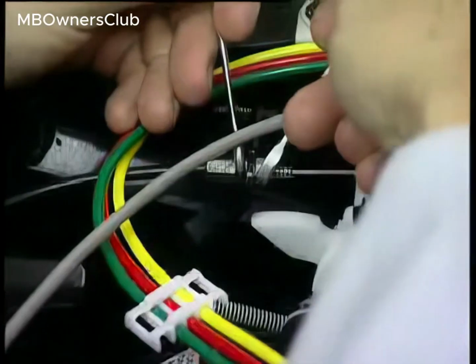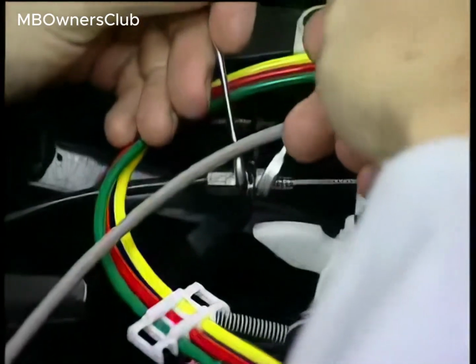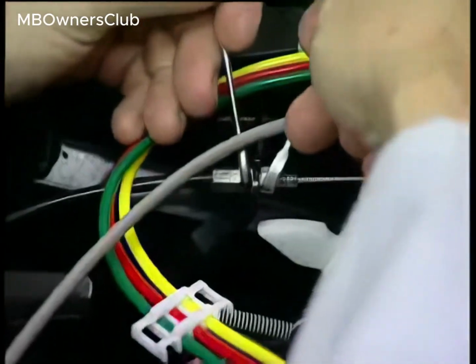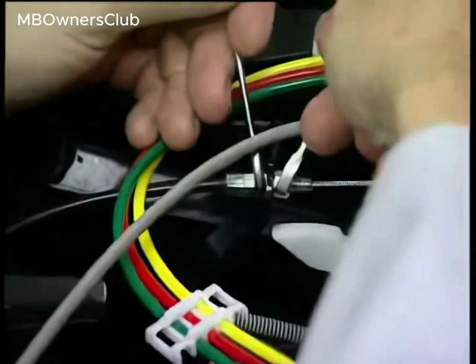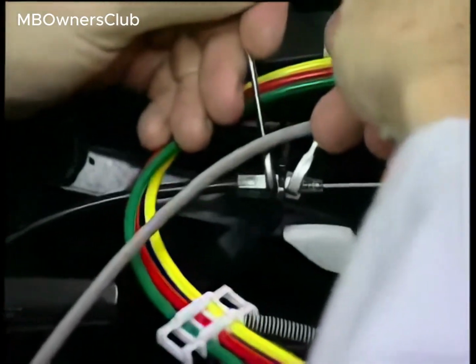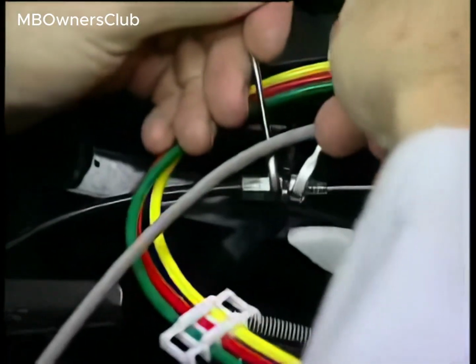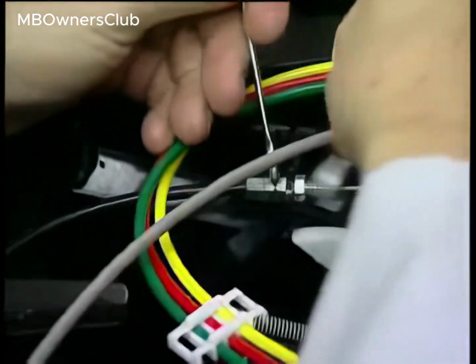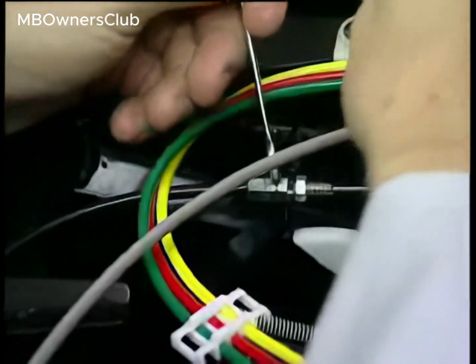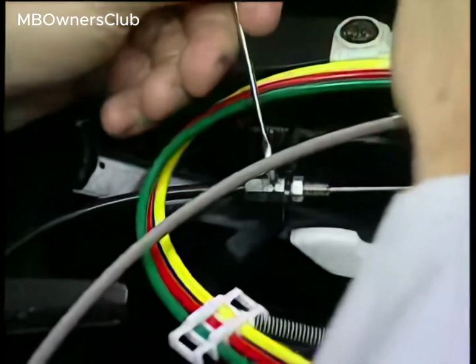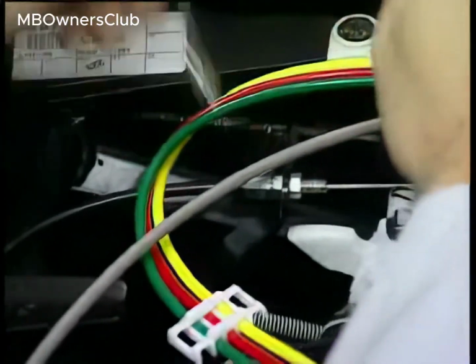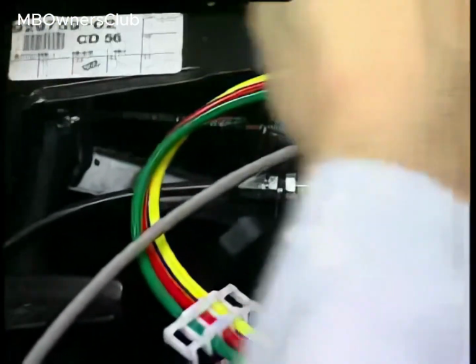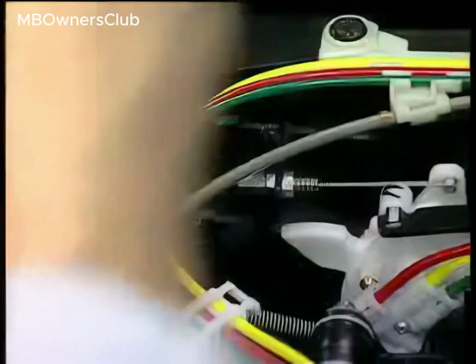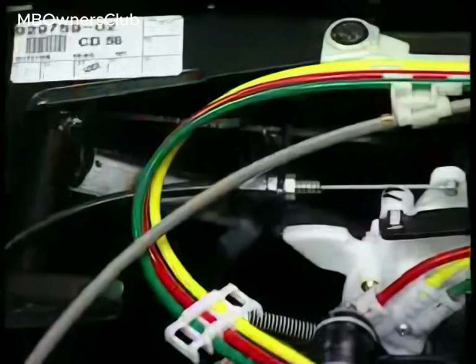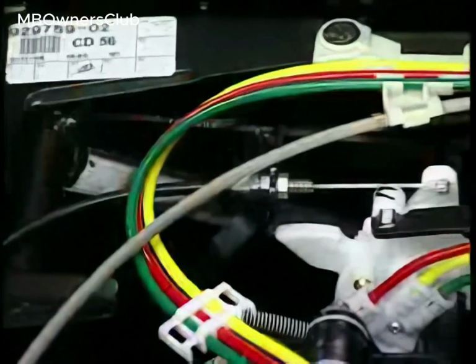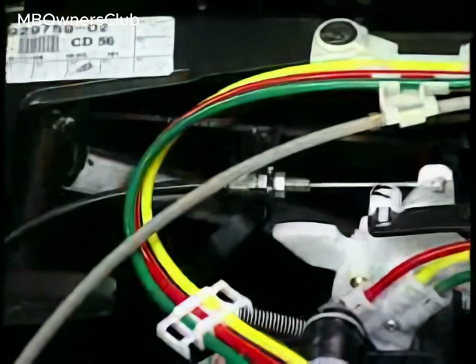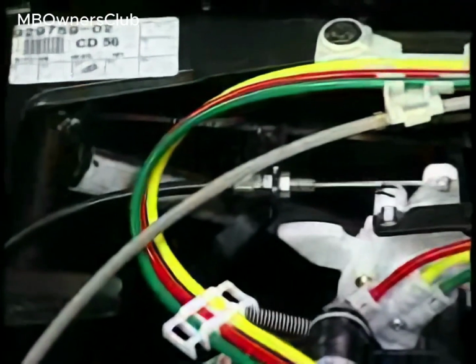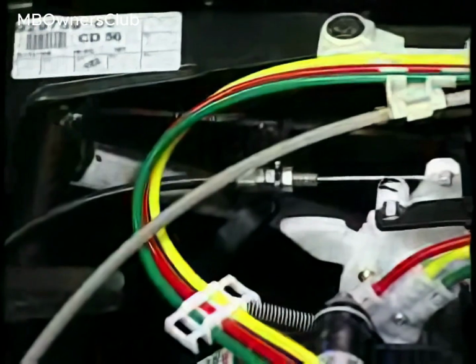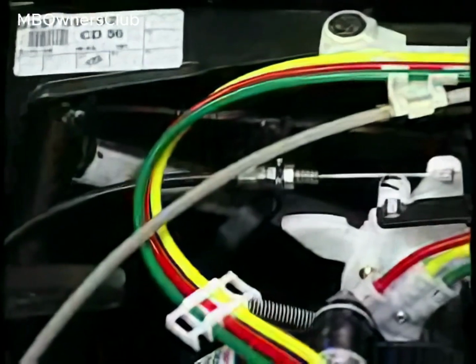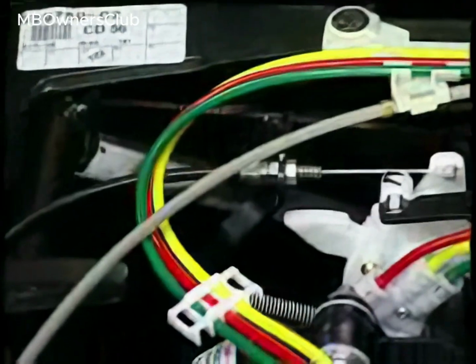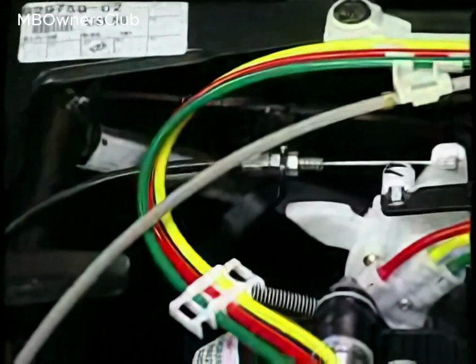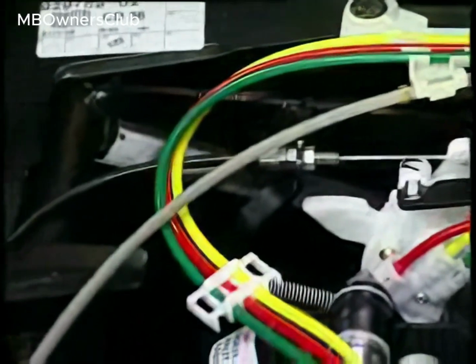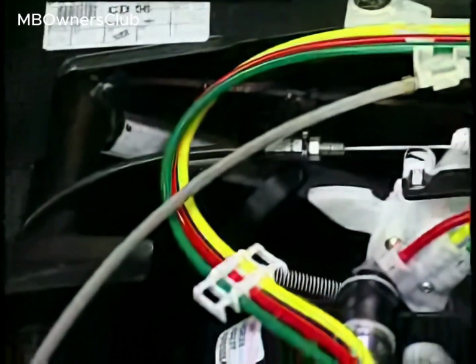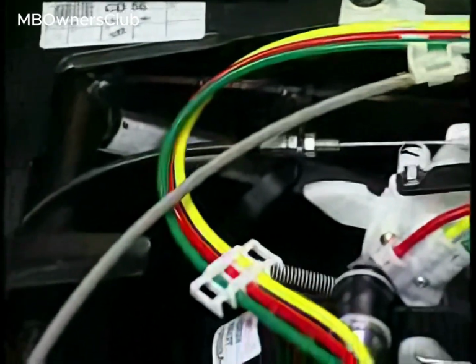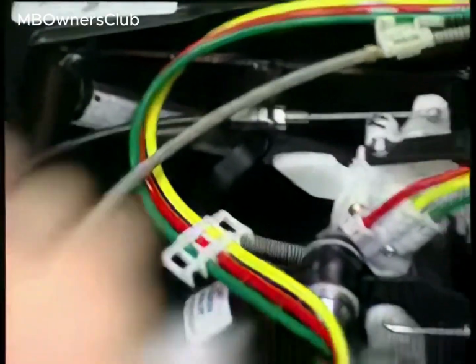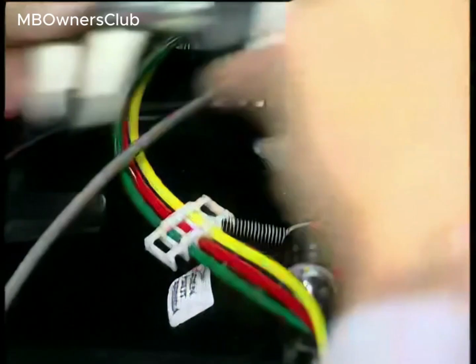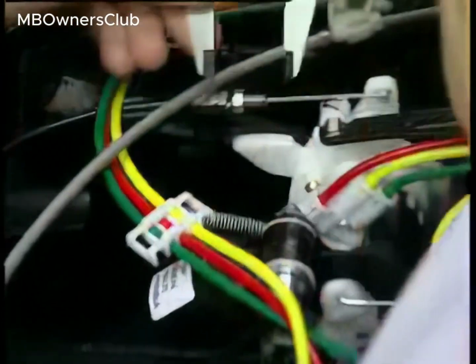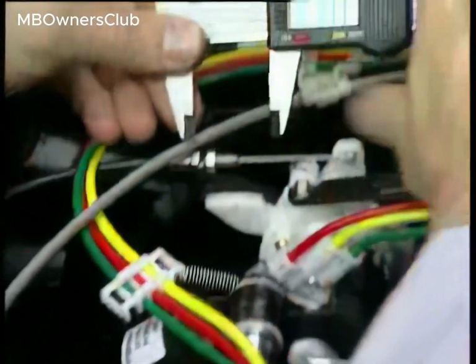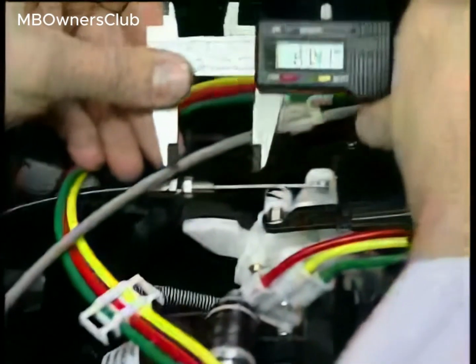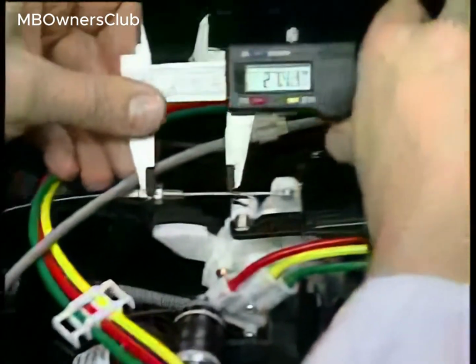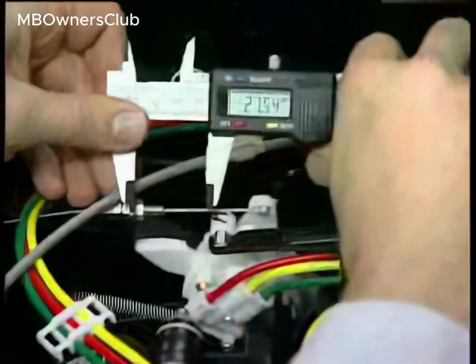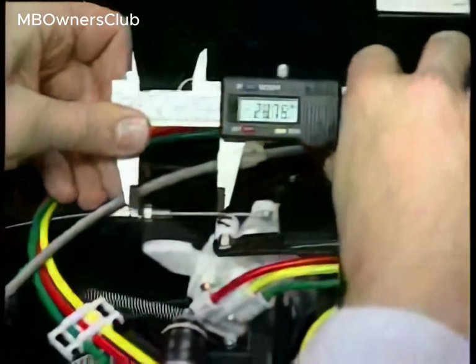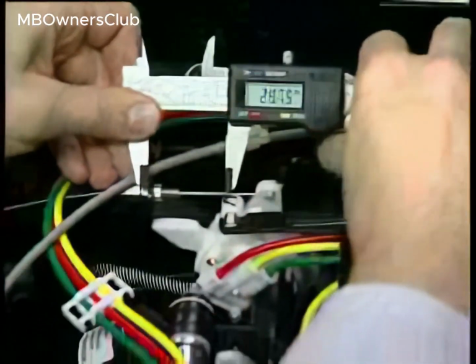Tighten the jam nut, then check again. The current measurement is now 56.31 mm, which is within the specified range.